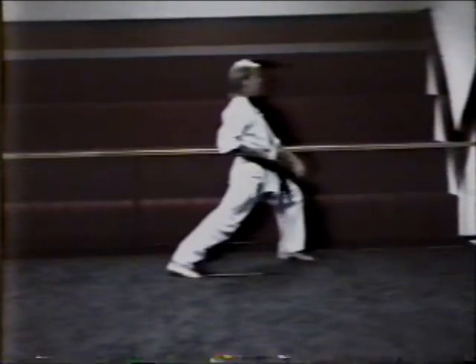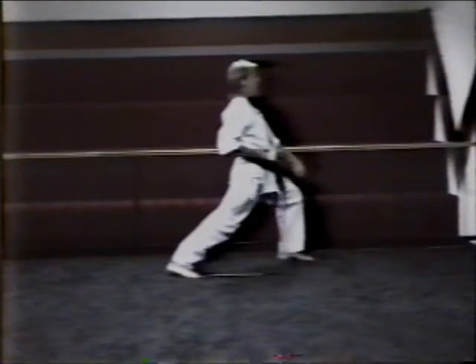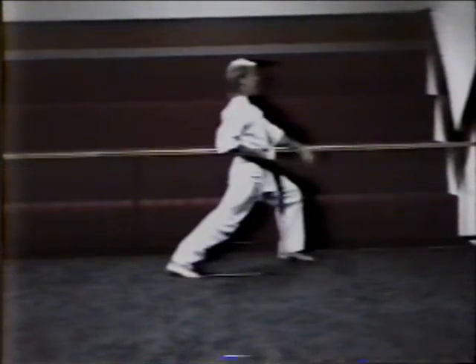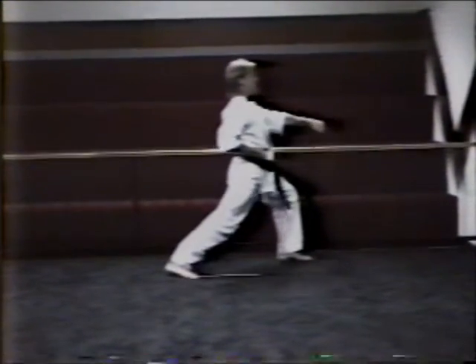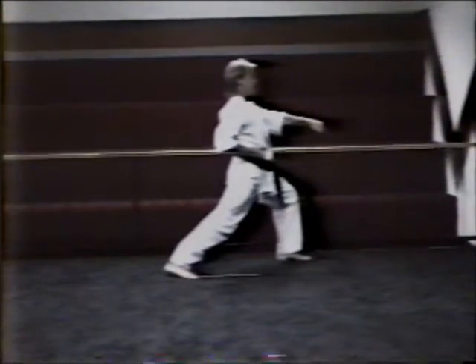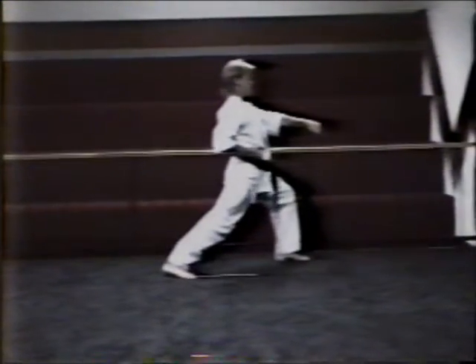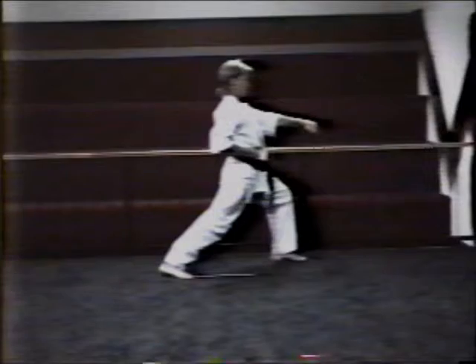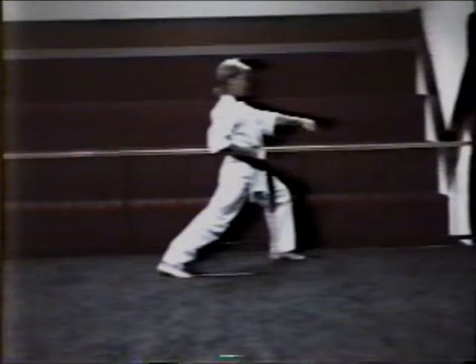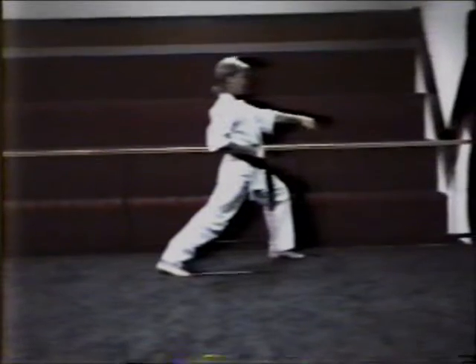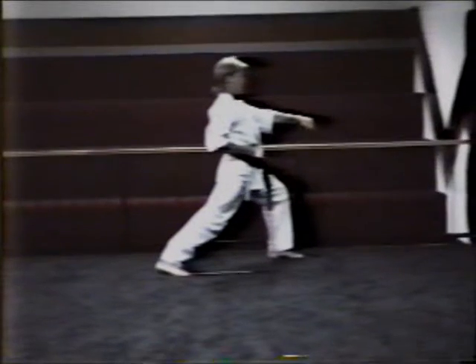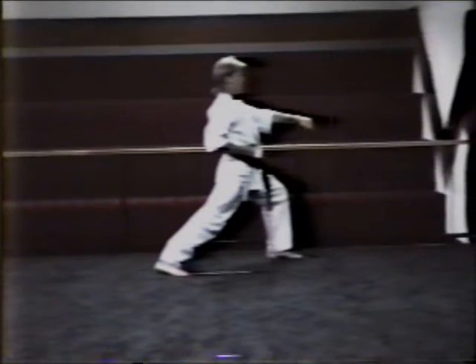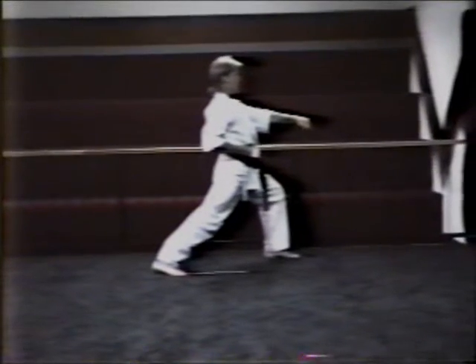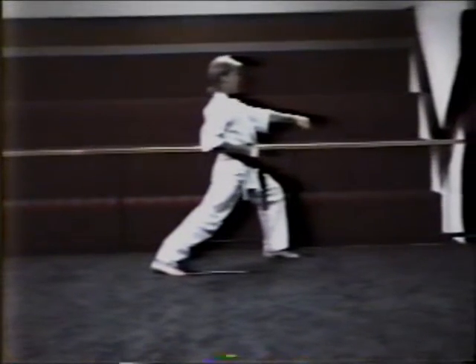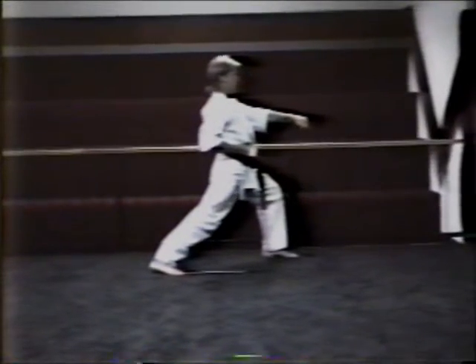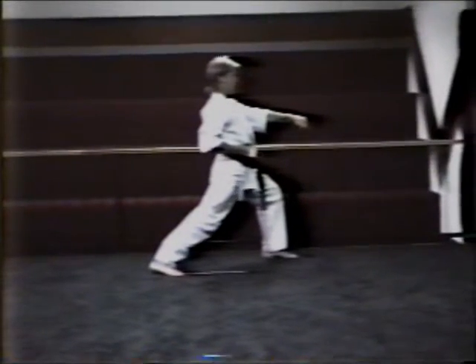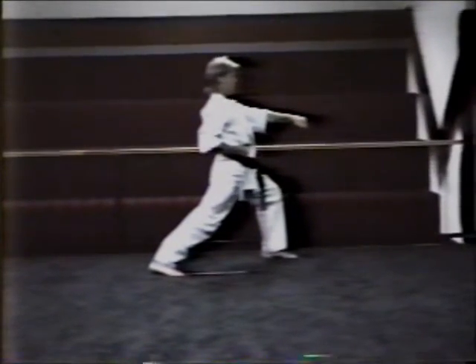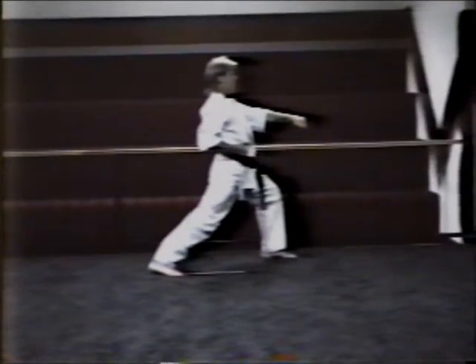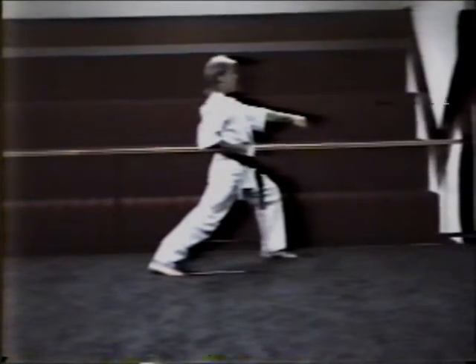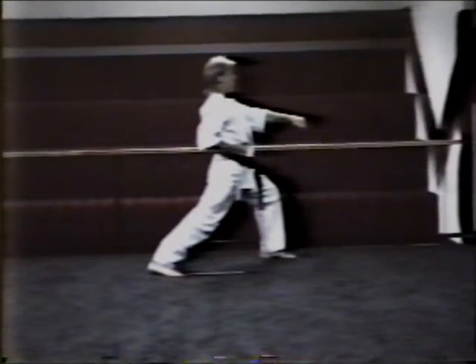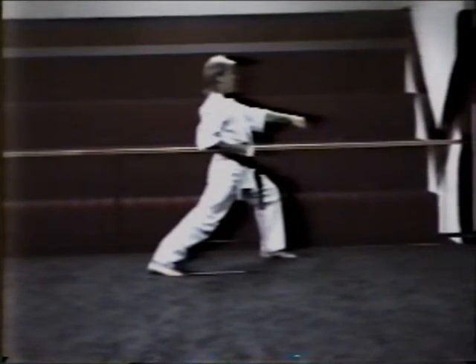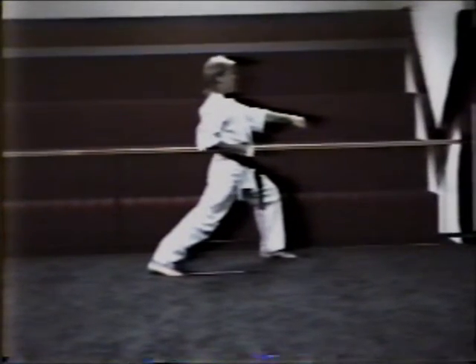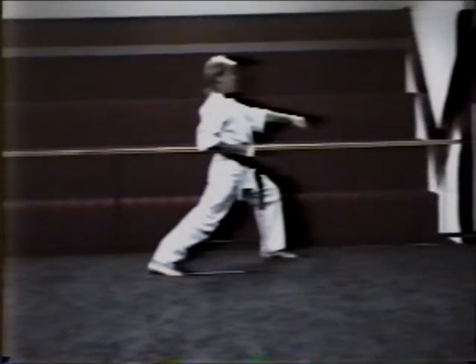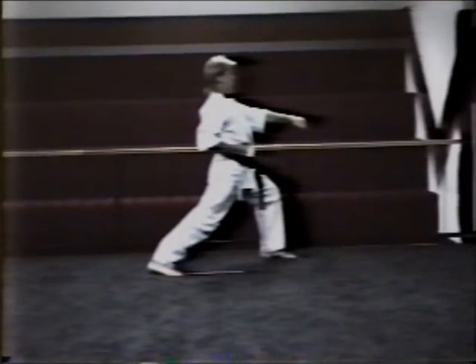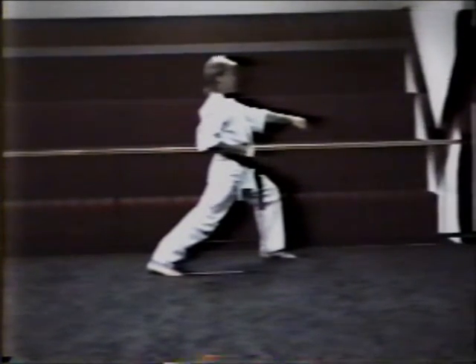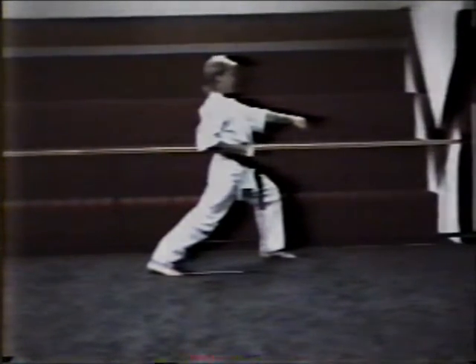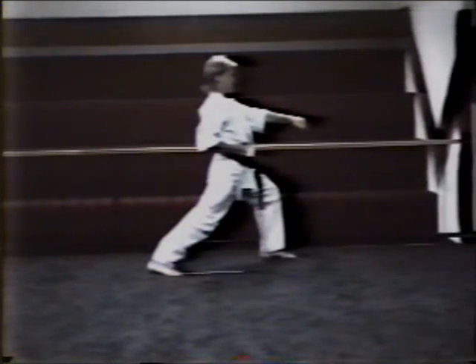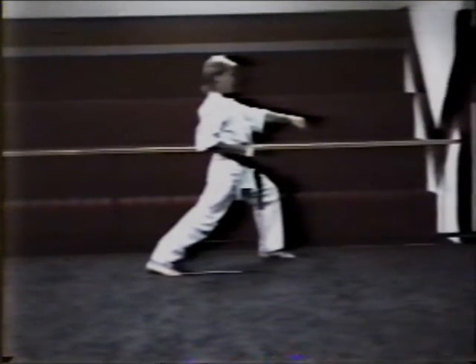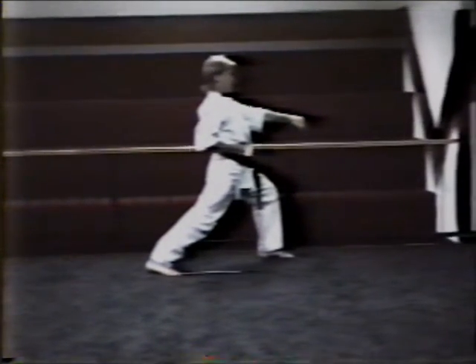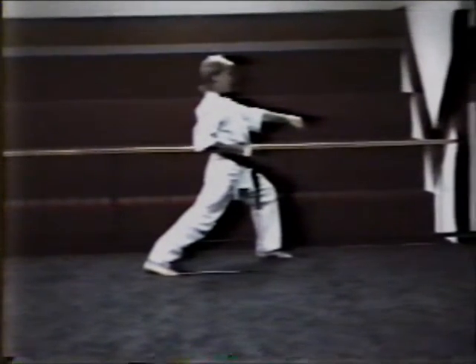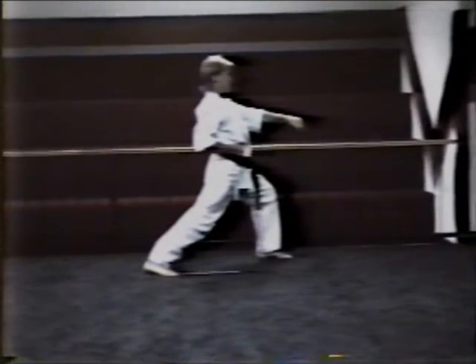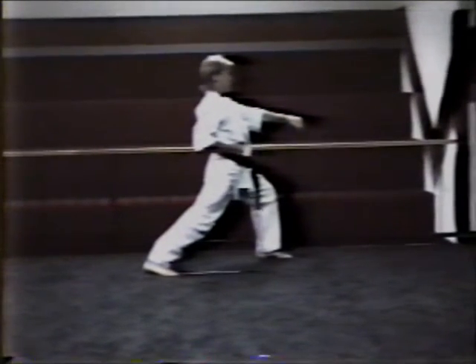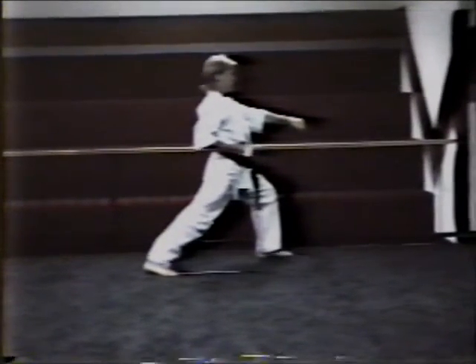Right hand comes up, solar plexus level. Stepping forward to a good front stance and block. Punching solar plexus. Move!